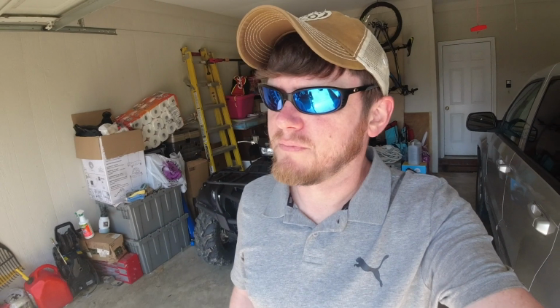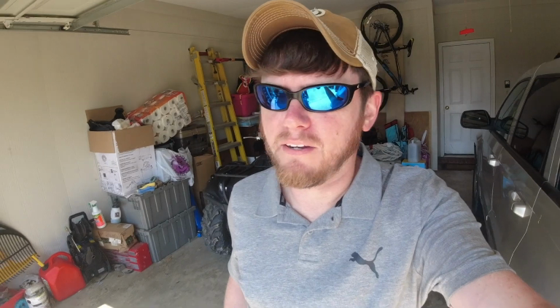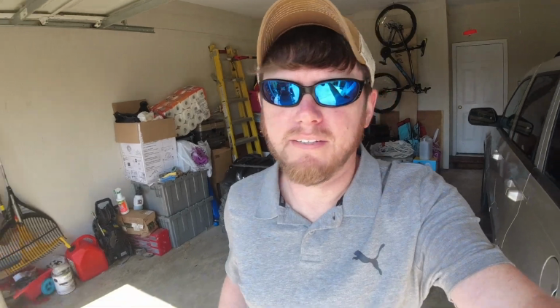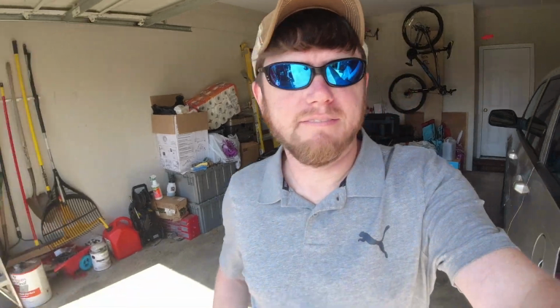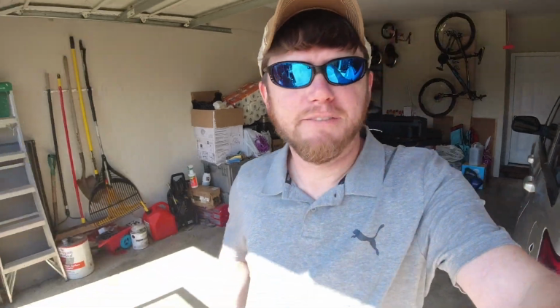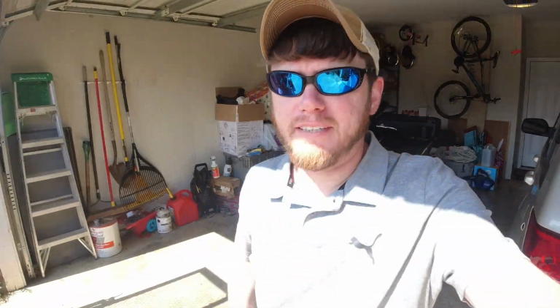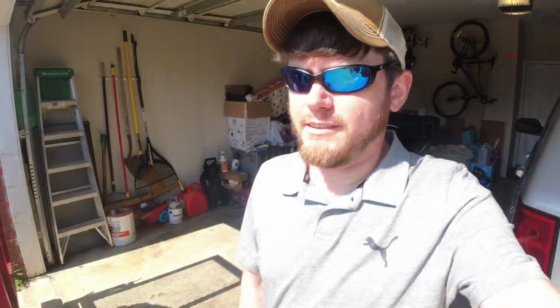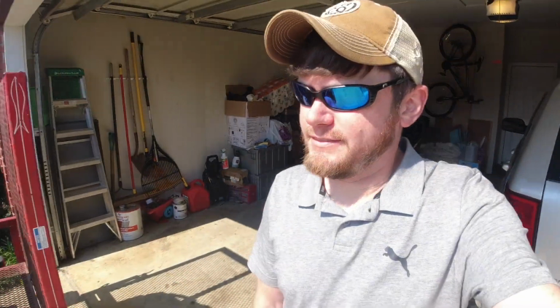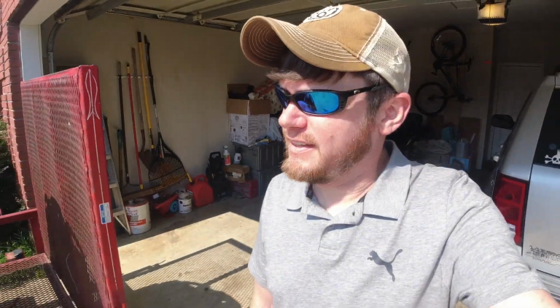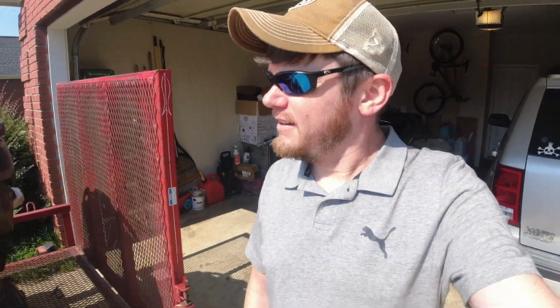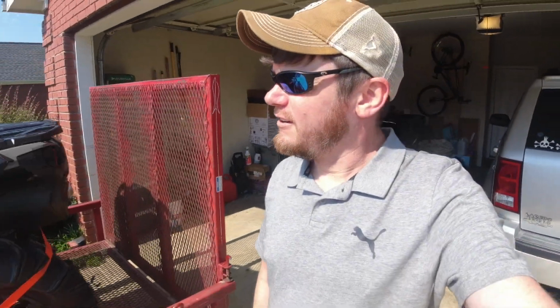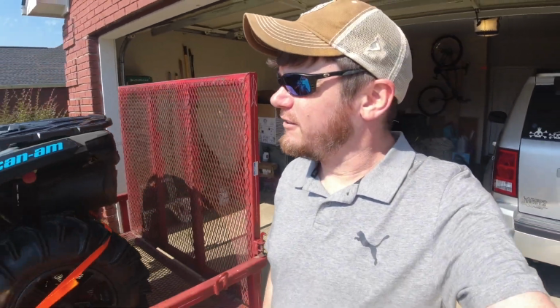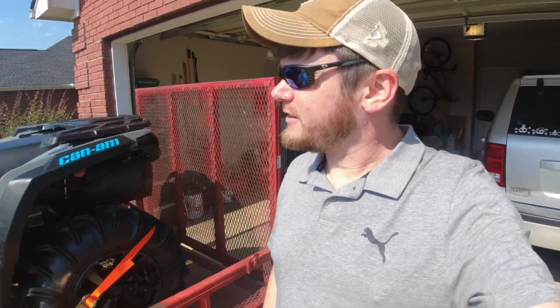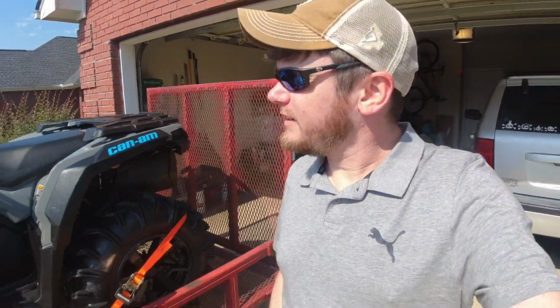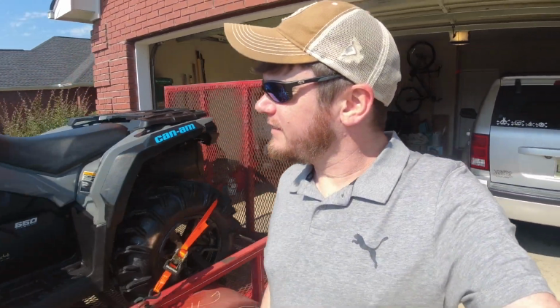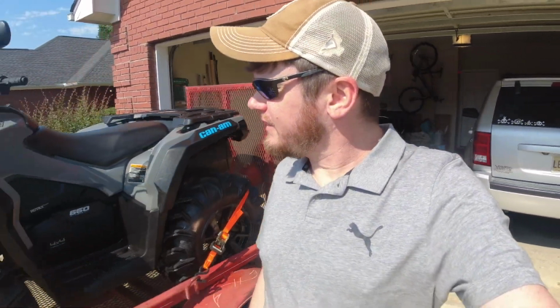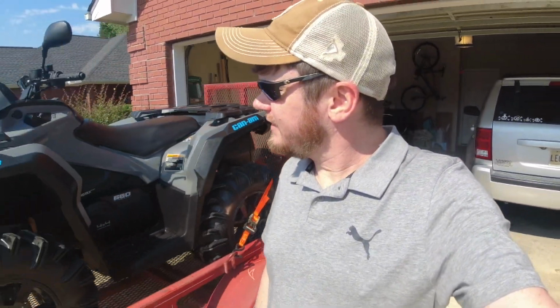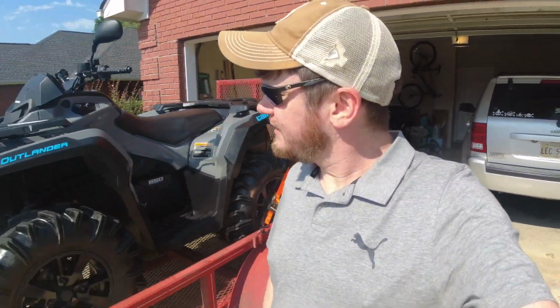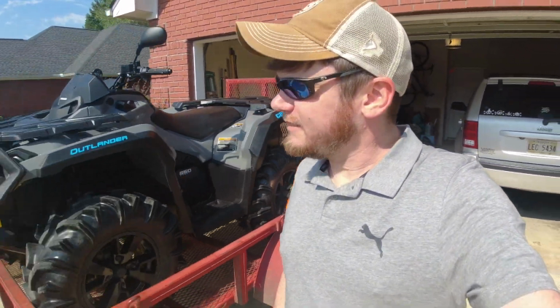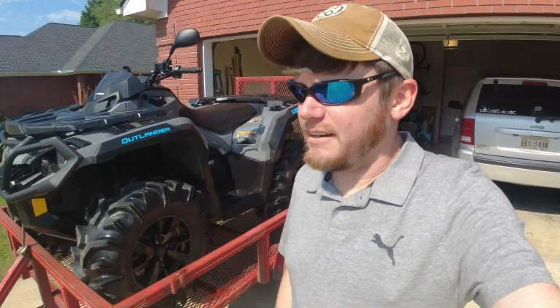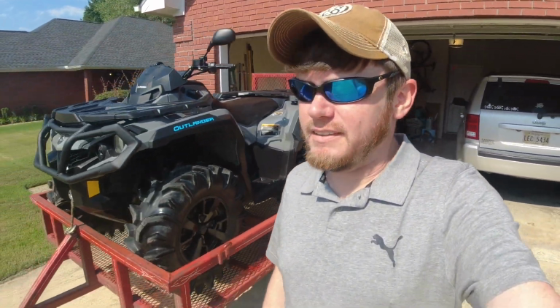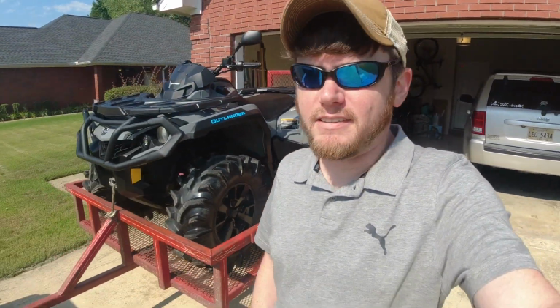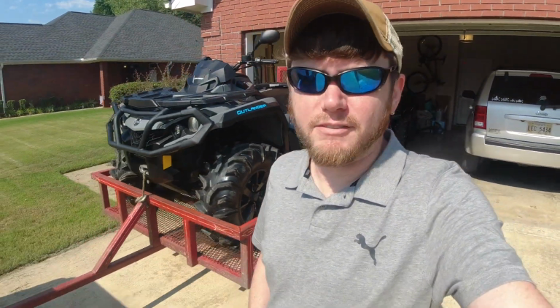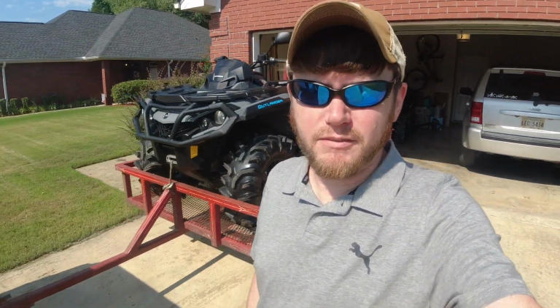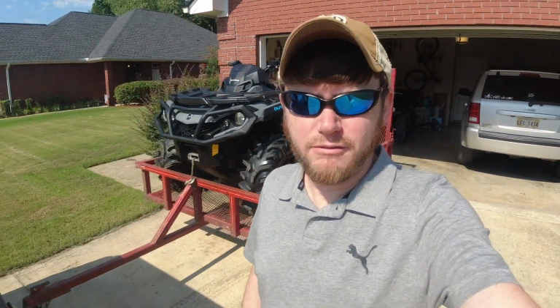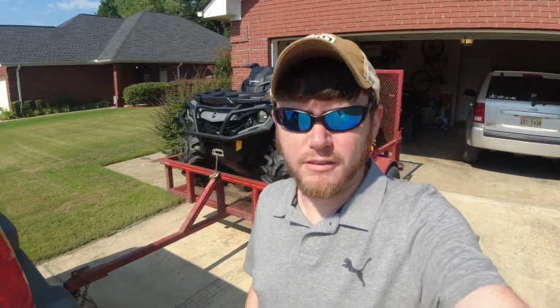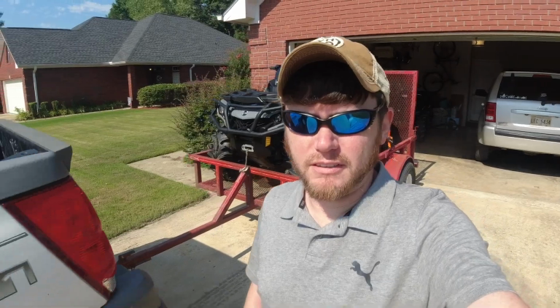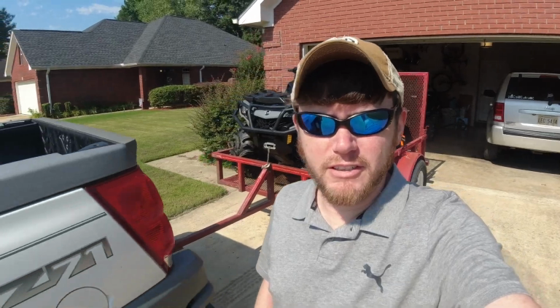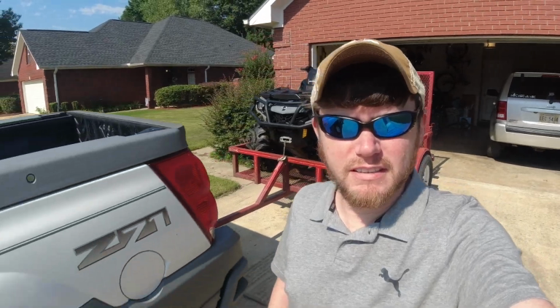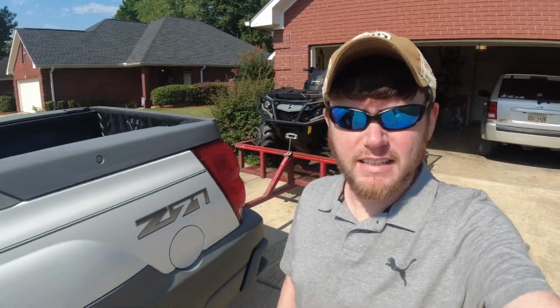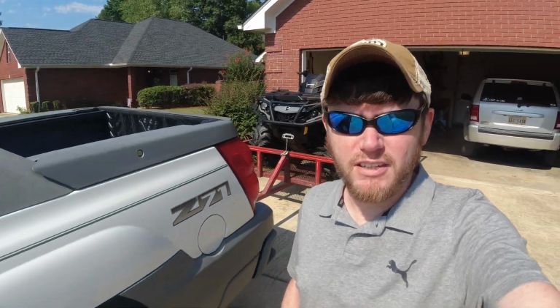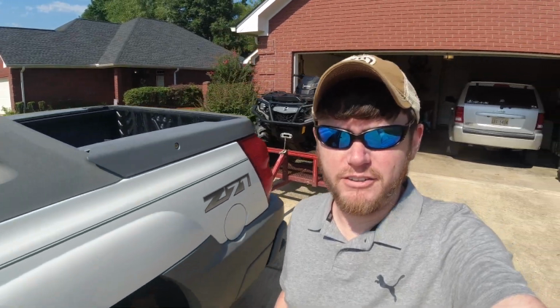All right, here we go. Off to trade in the Outlander 650 for a Grizzly 700.